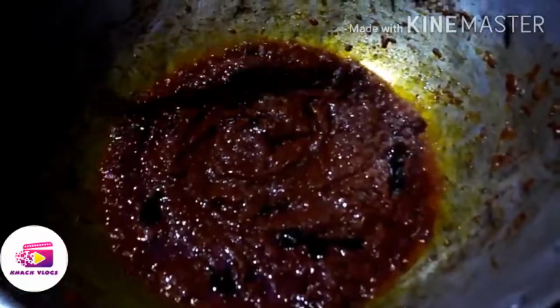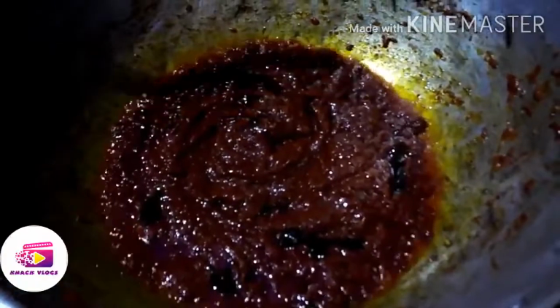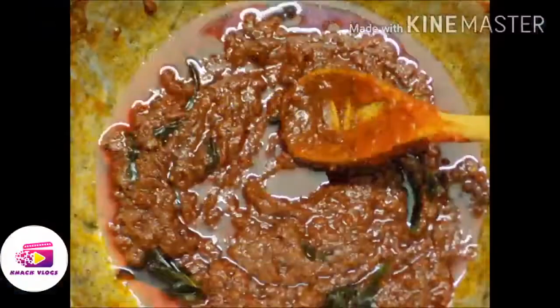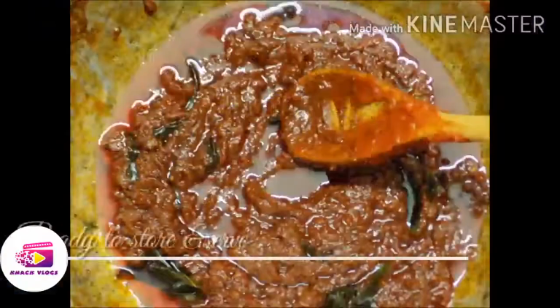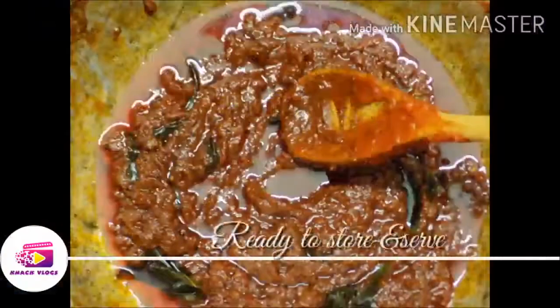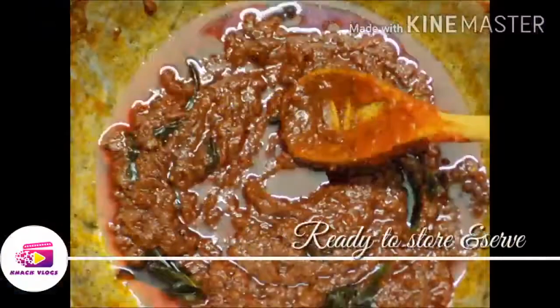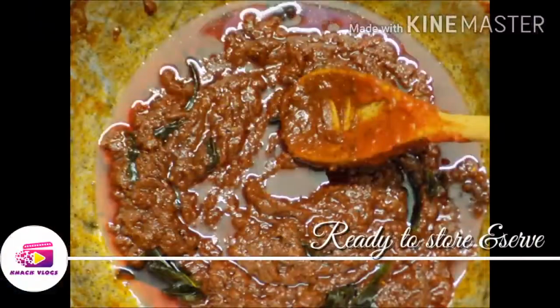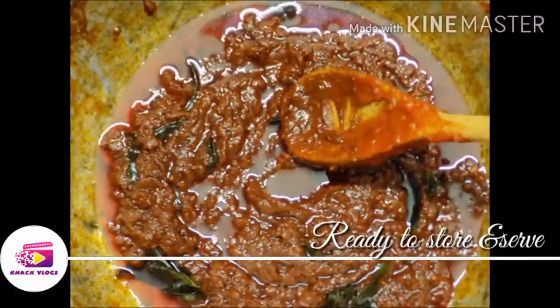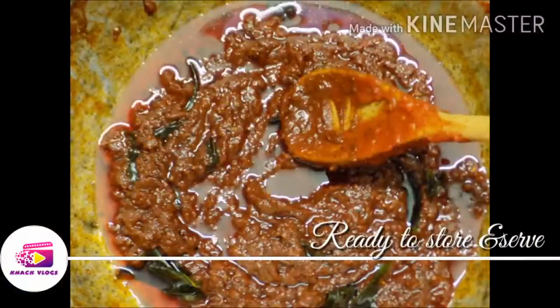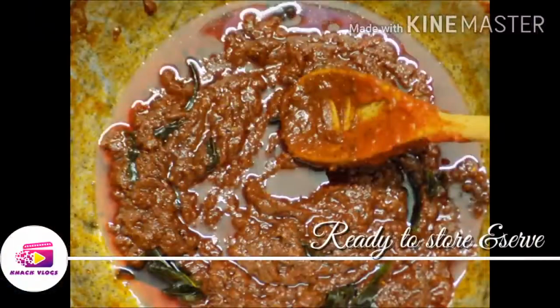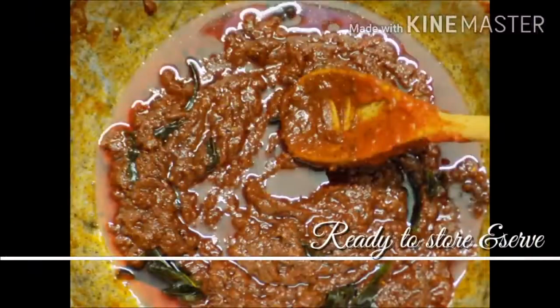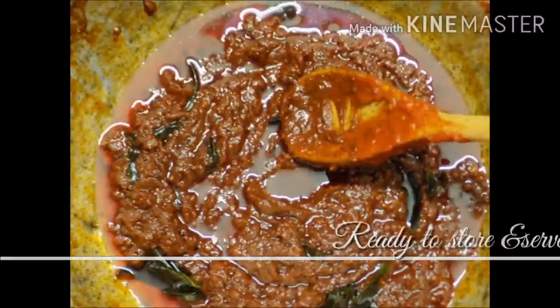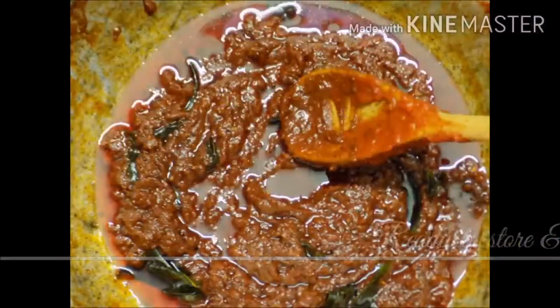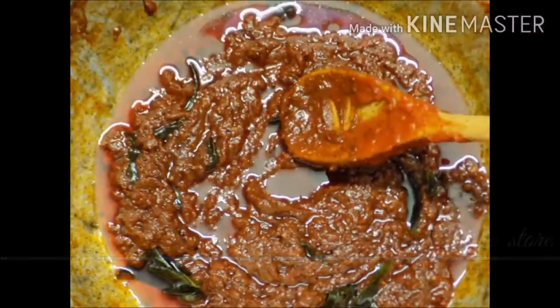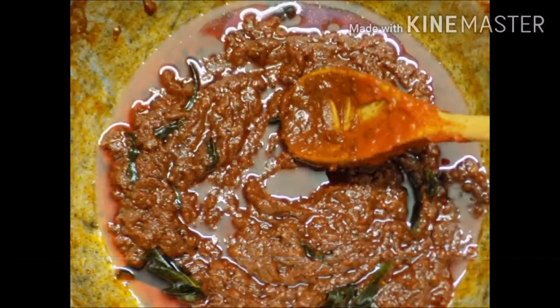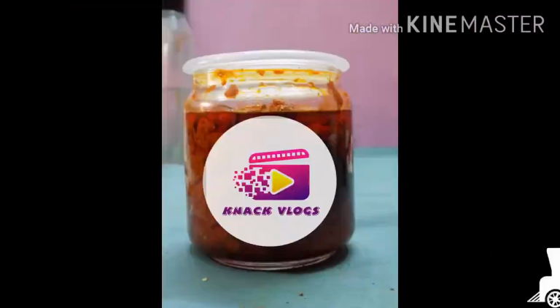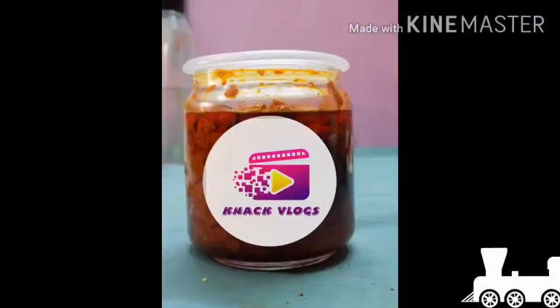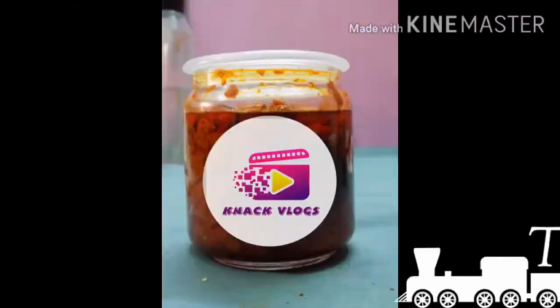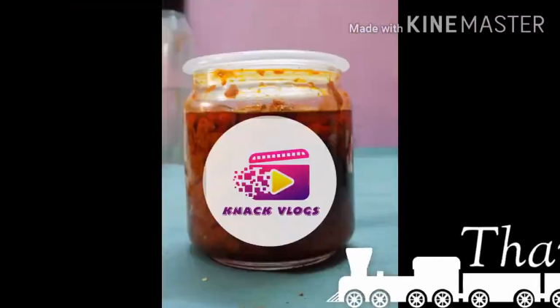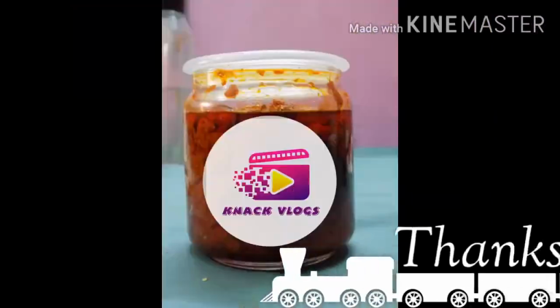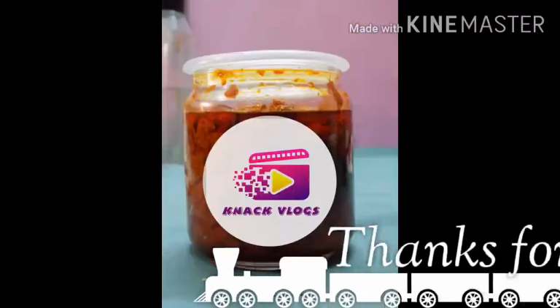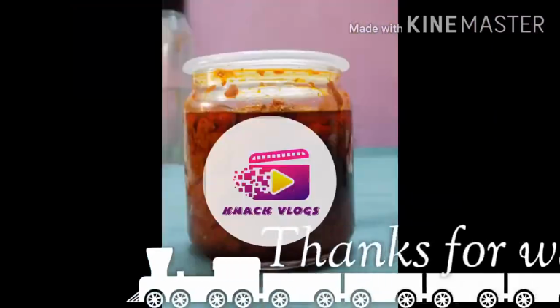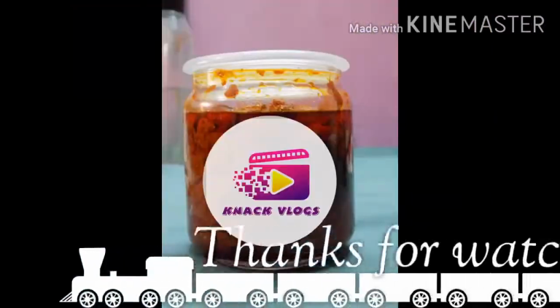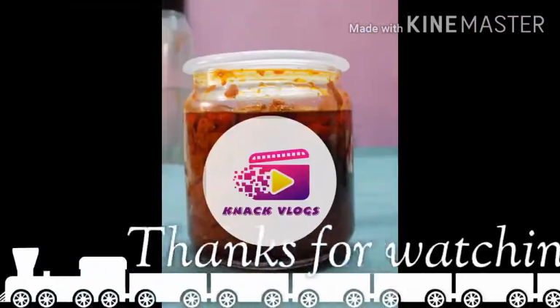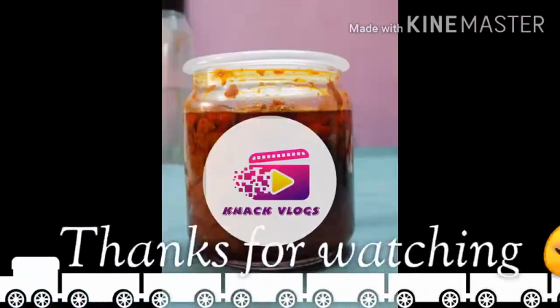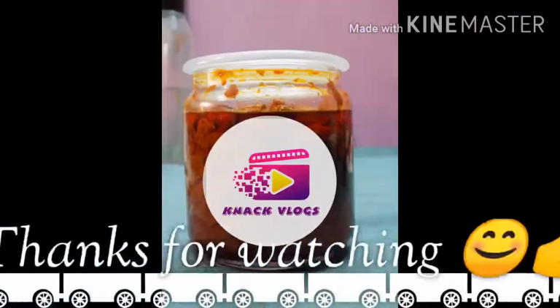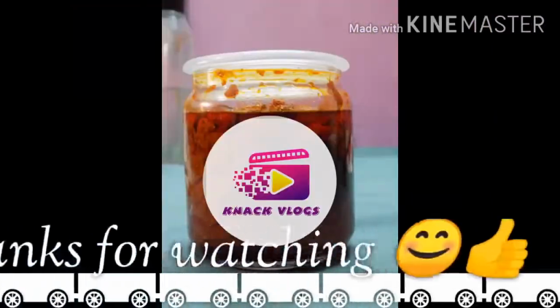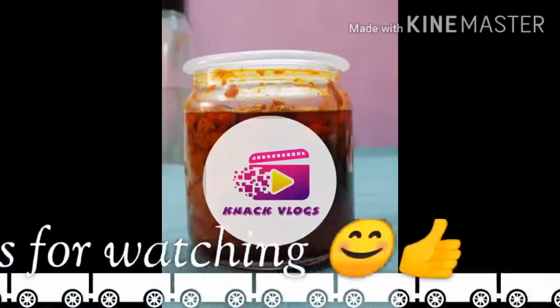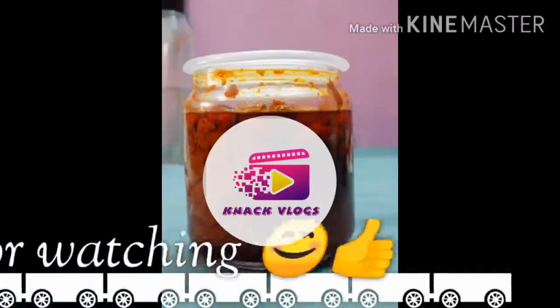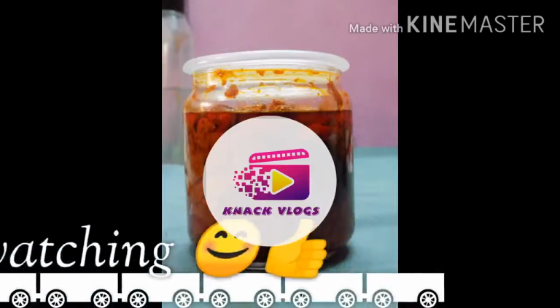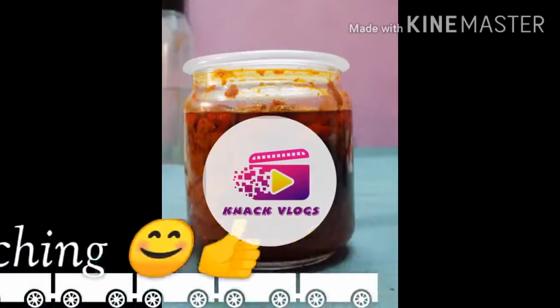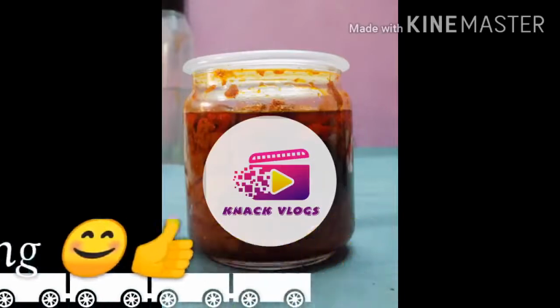Thank you for watching. Kindly subscribe, follow, and share — NAC Vlogs.